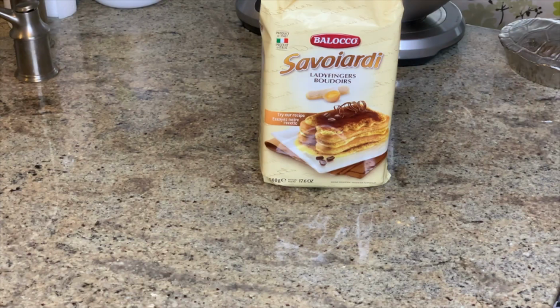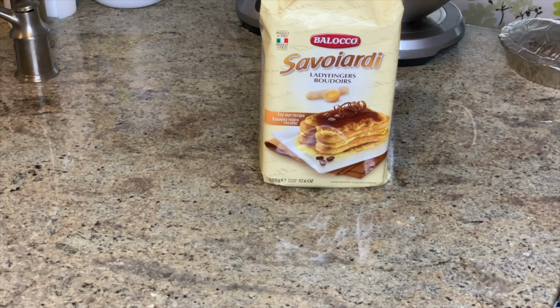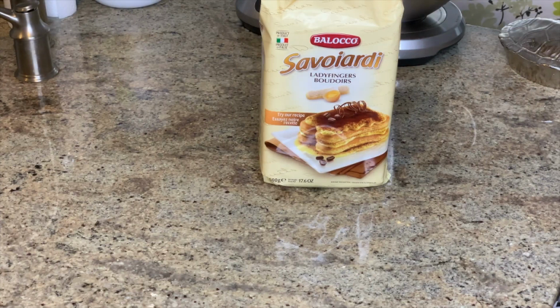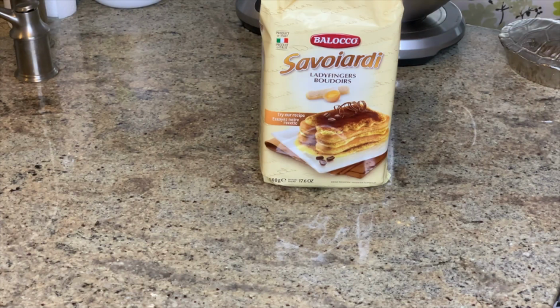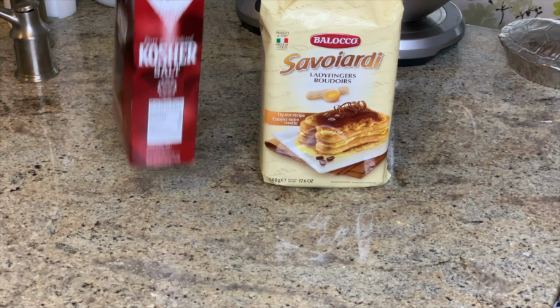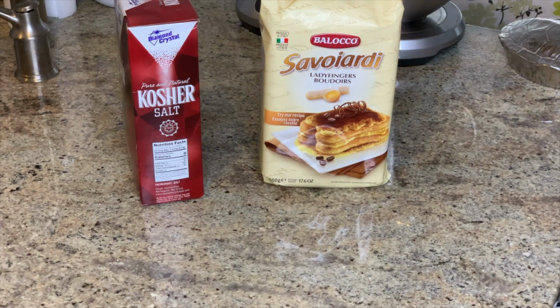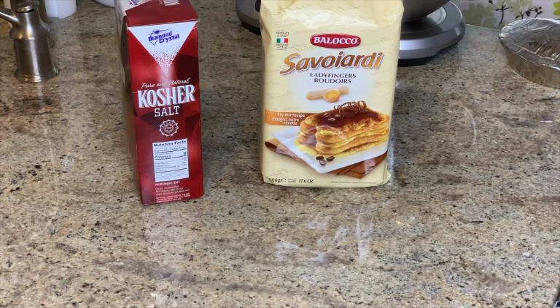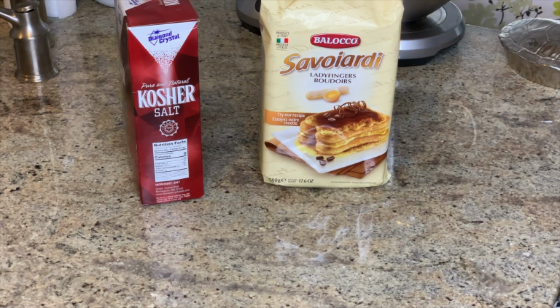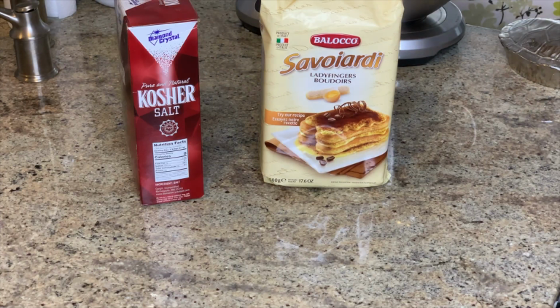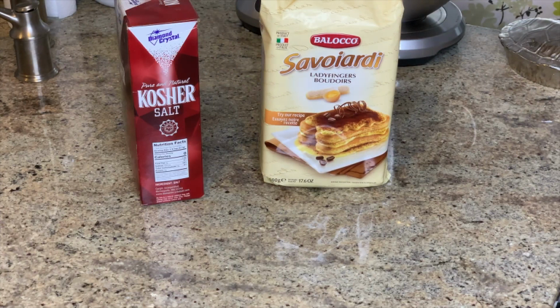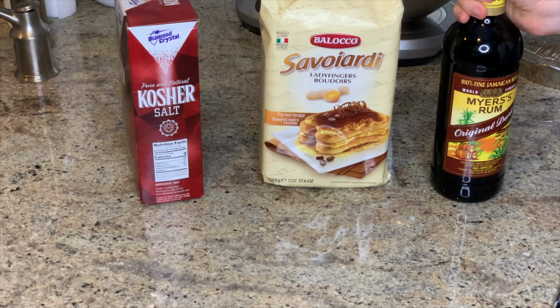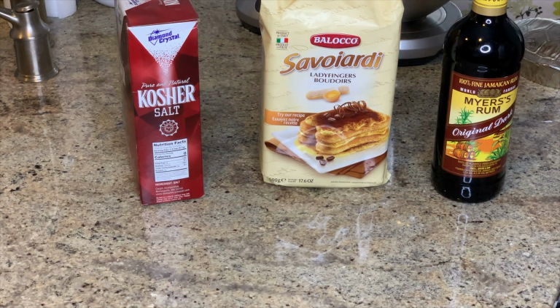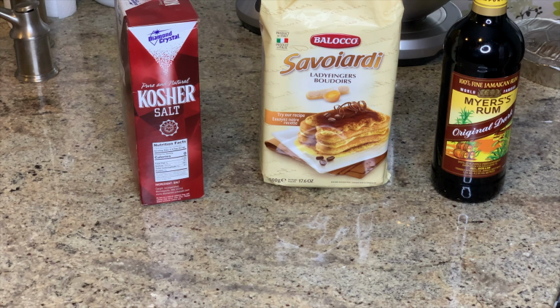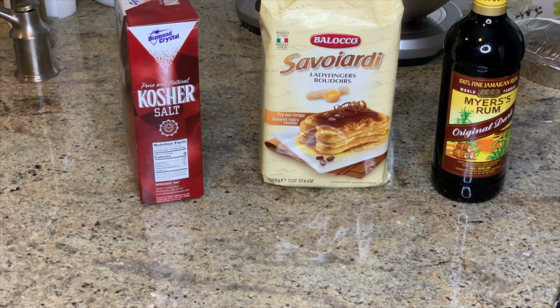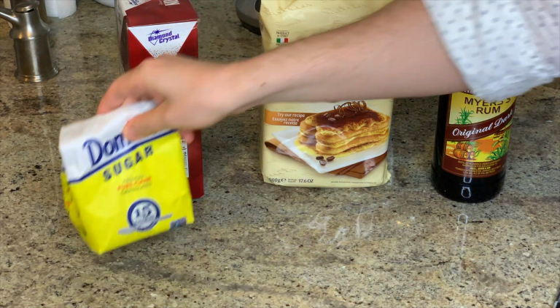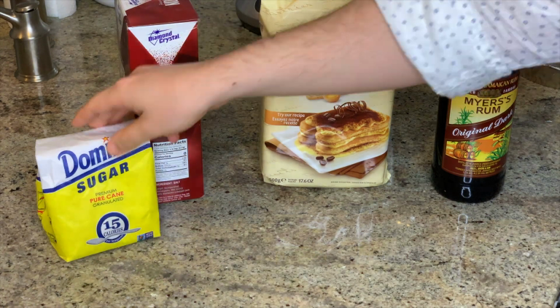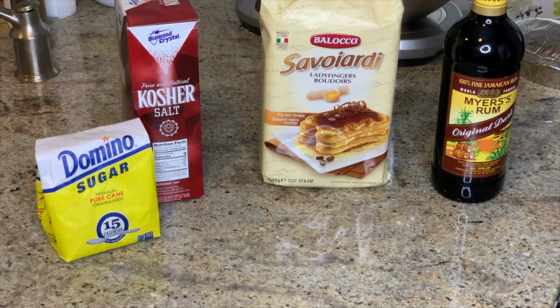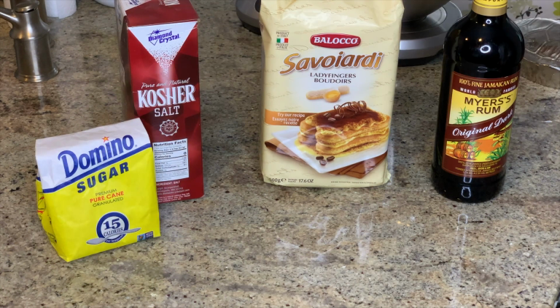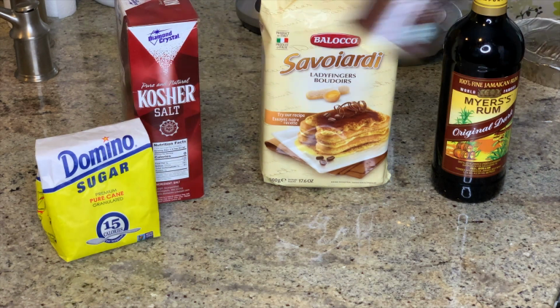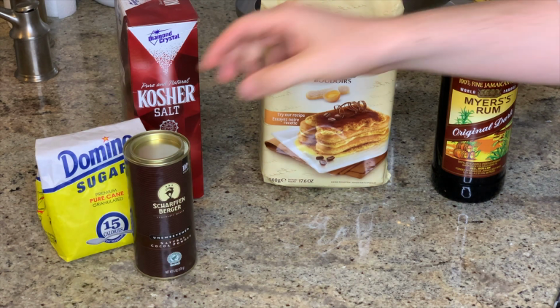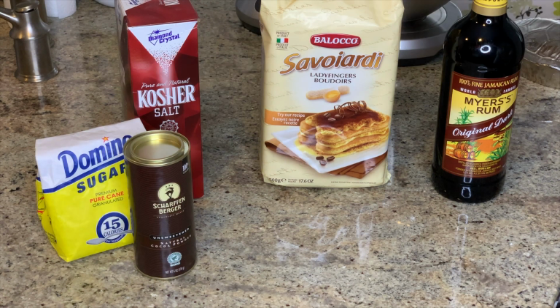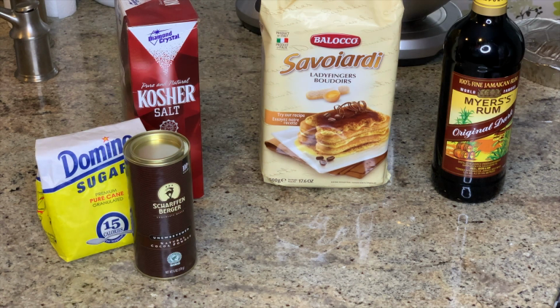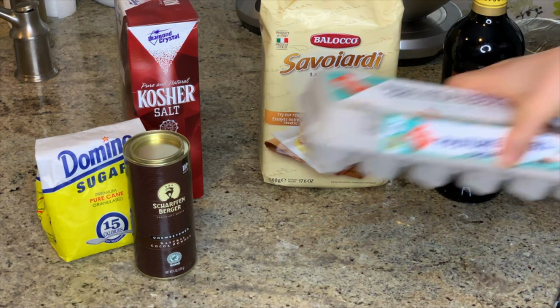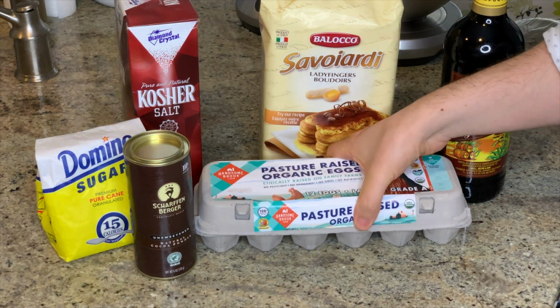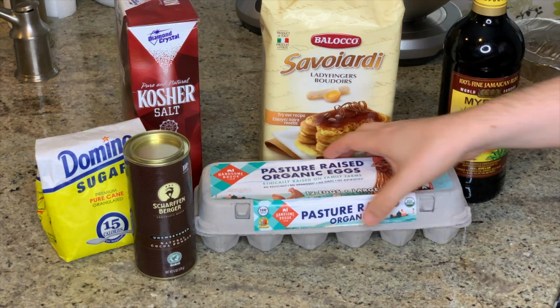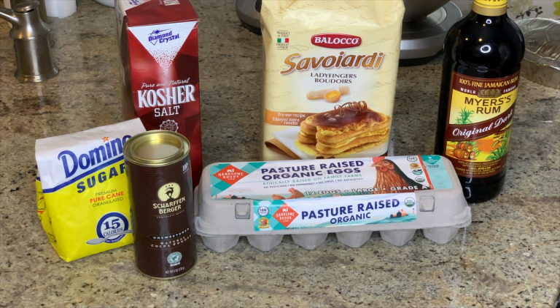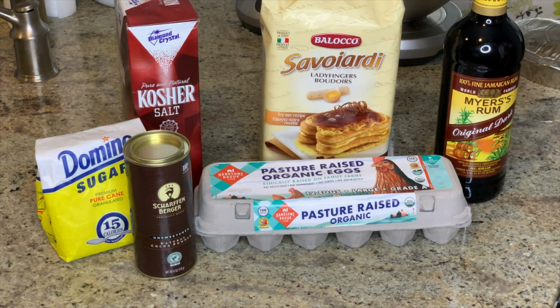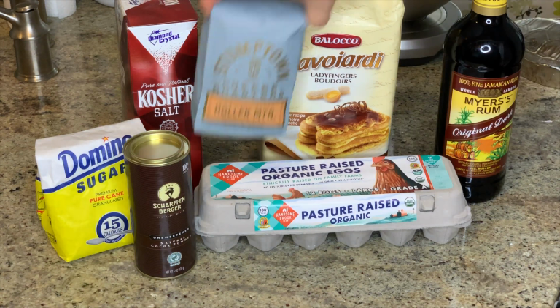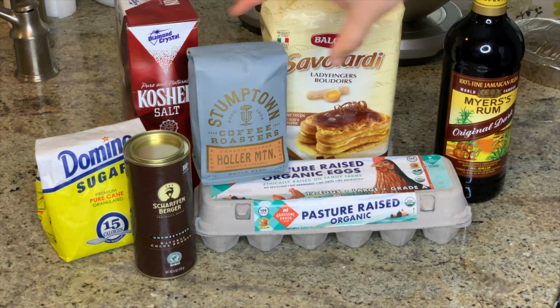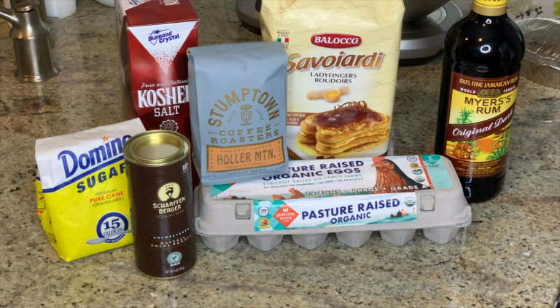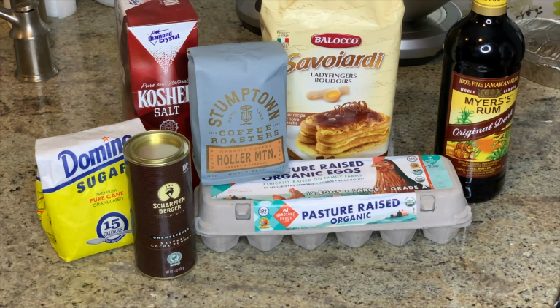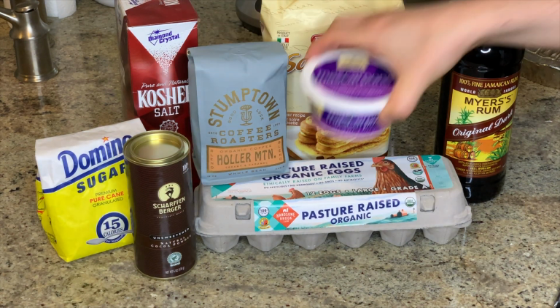I do these Bon Appétit recipe tests every single Wednesday. If you like this one, please be sure to give me a big thumbs up and click subscribe. As always, I'll leave a link to the recipe and ingredient quantities in the description box below.